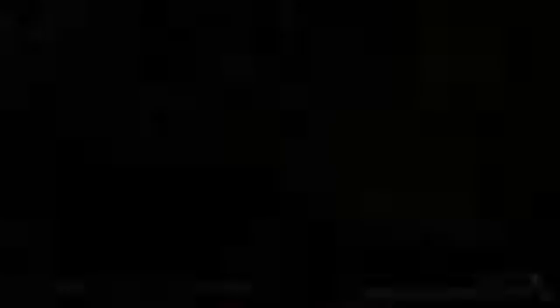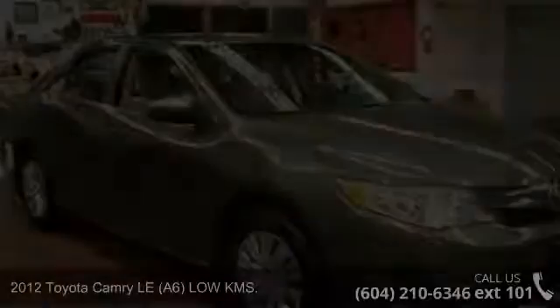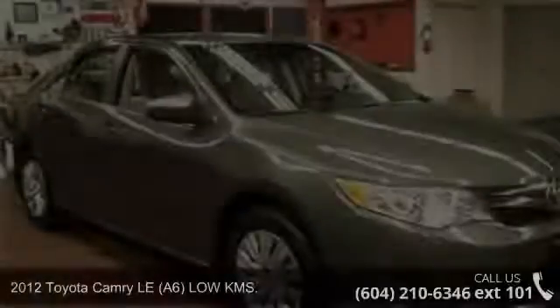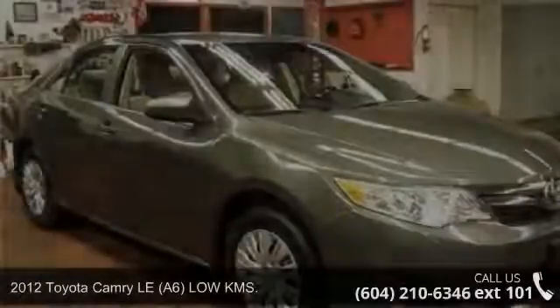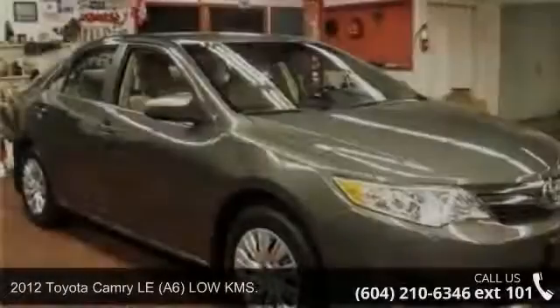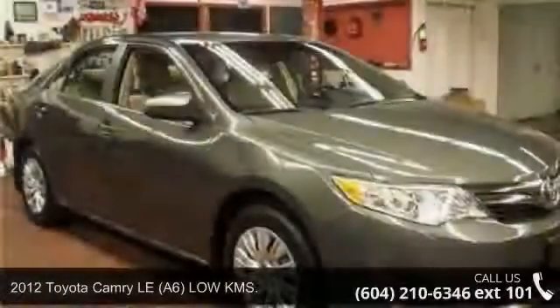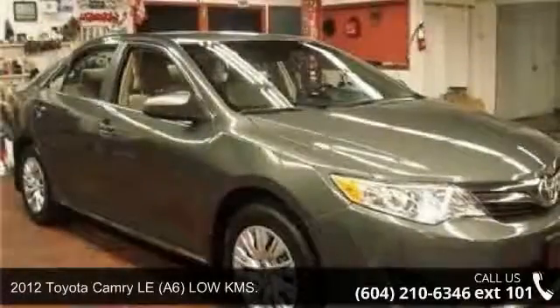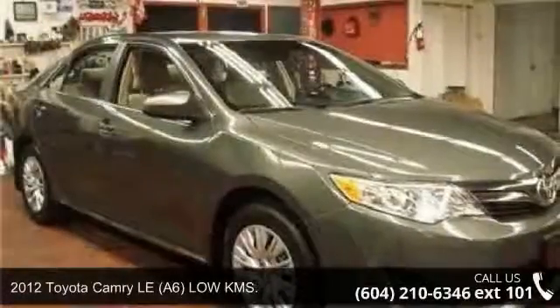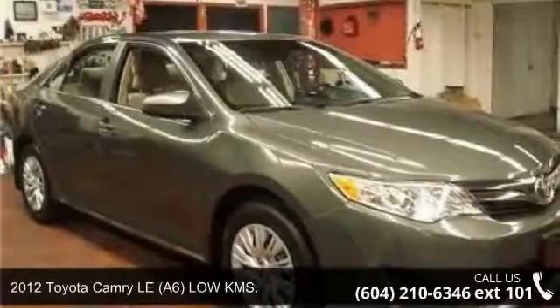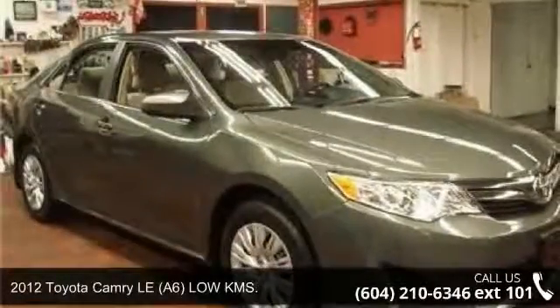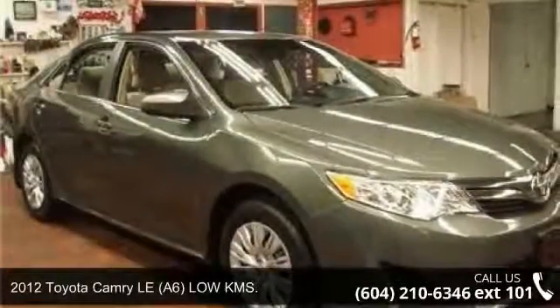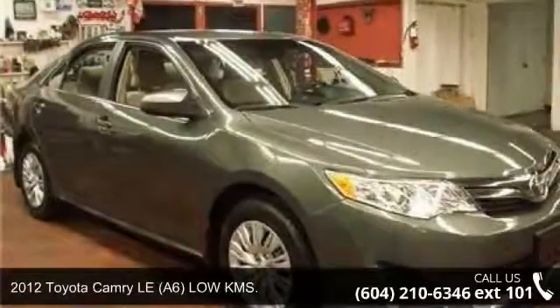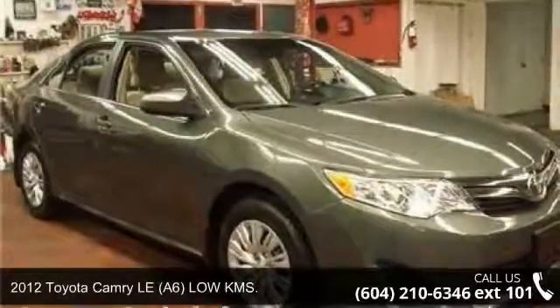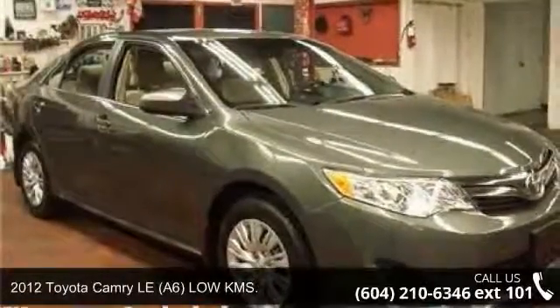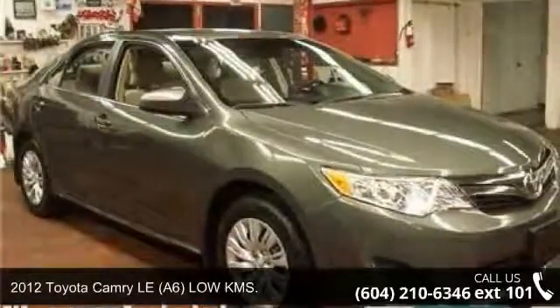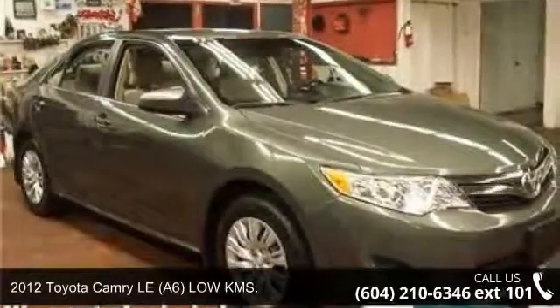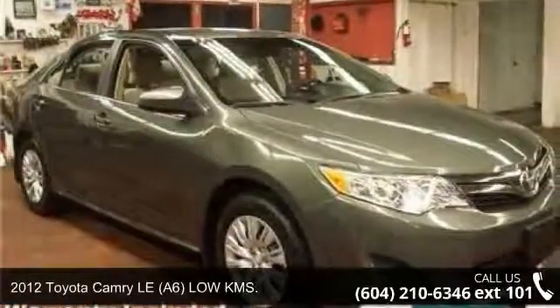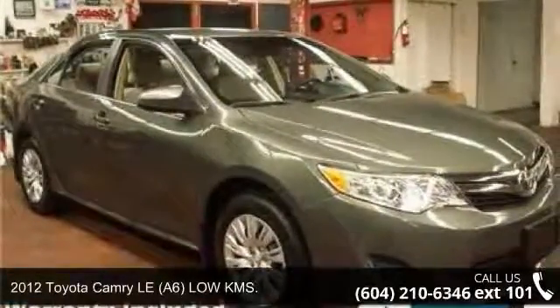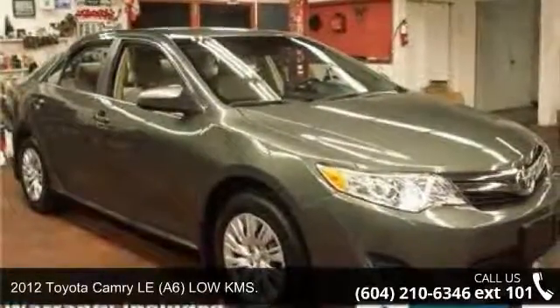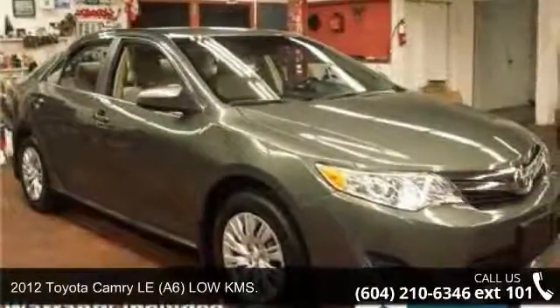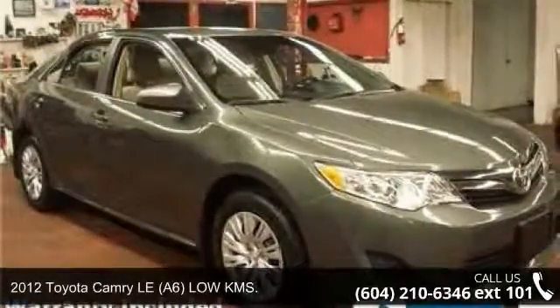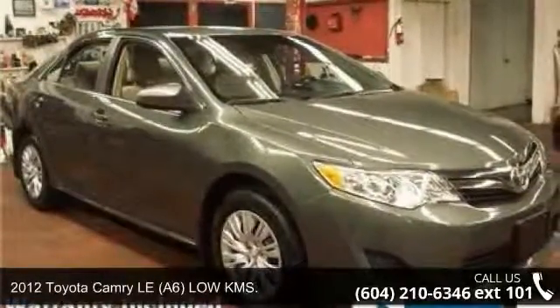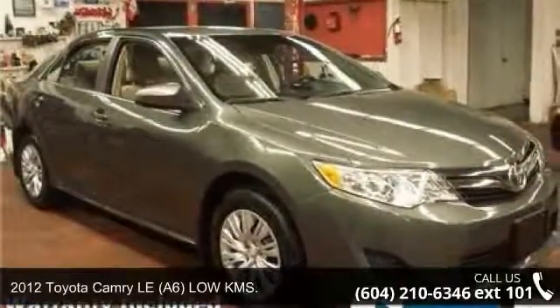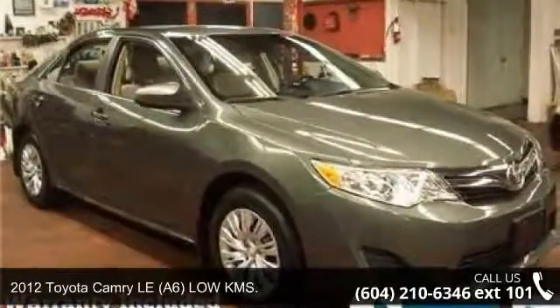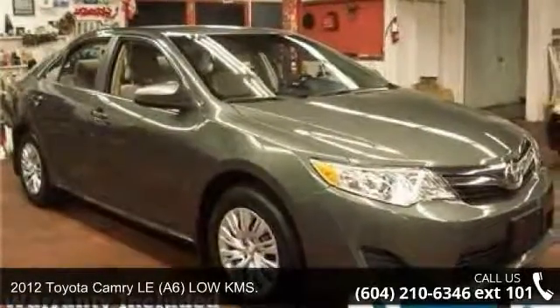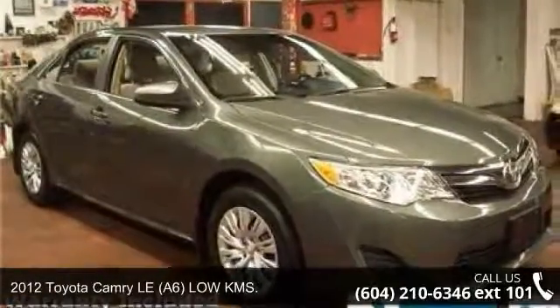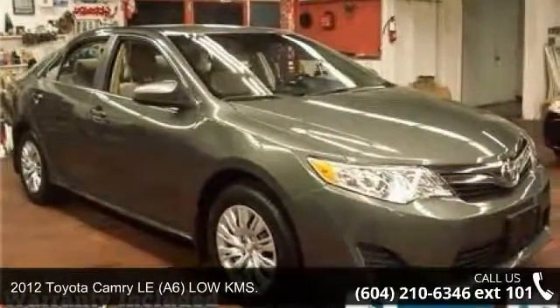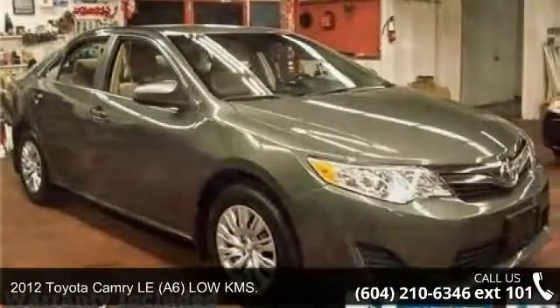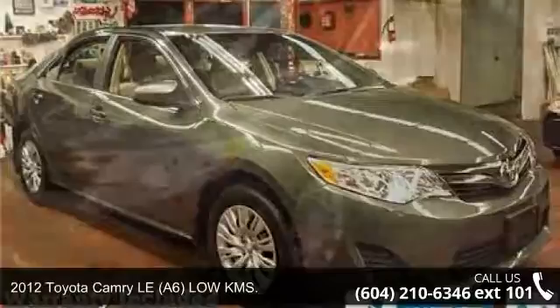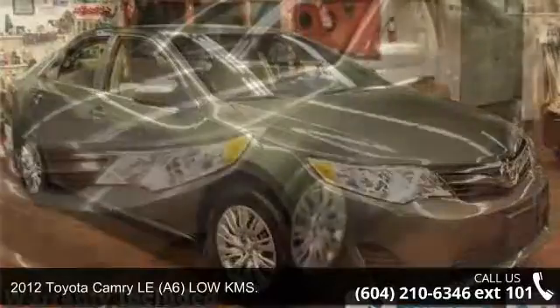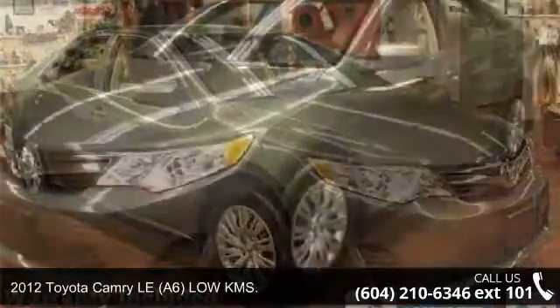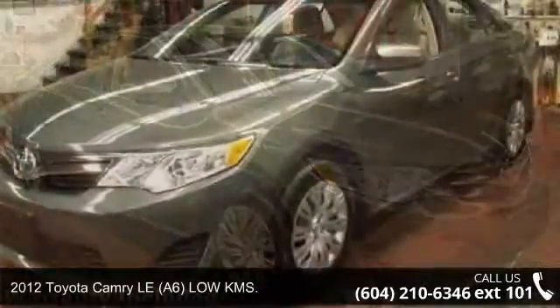Arrive in style with this 2012 Toyota Camry. This may be the set of wheels you've been looking for.